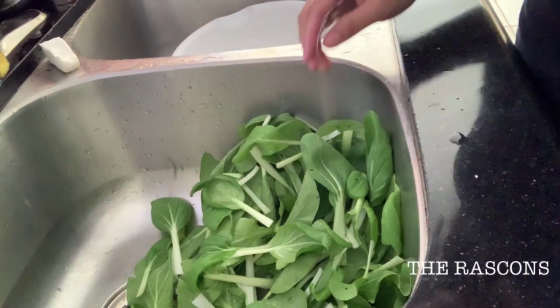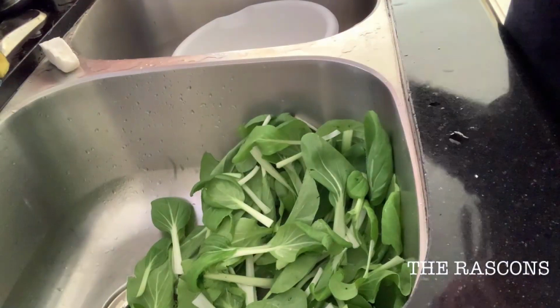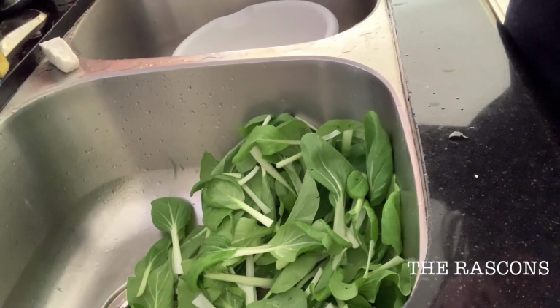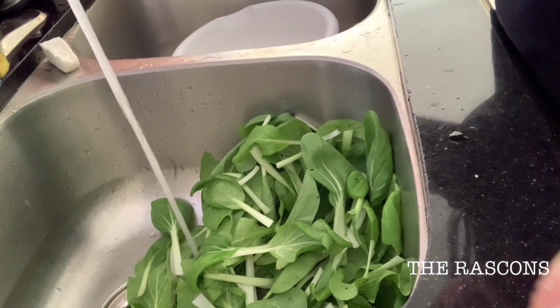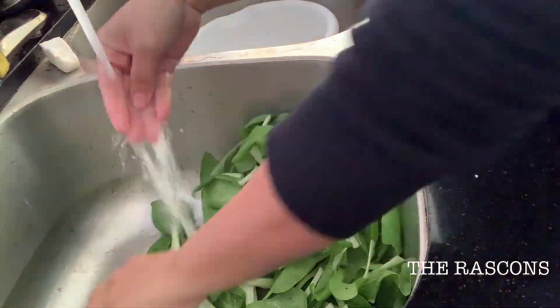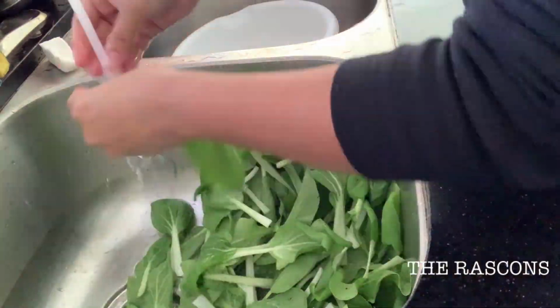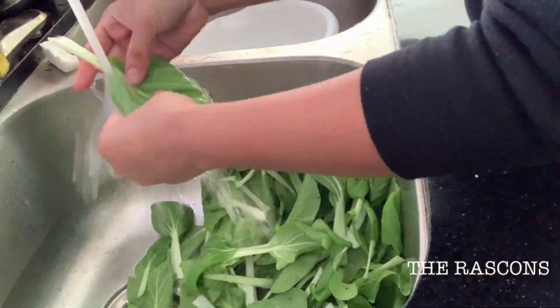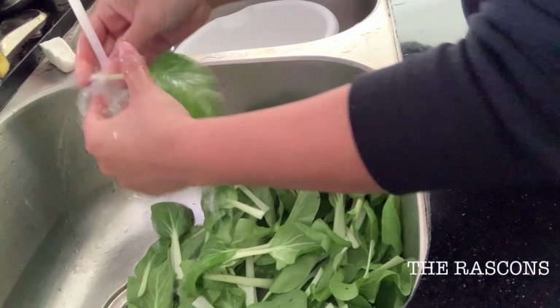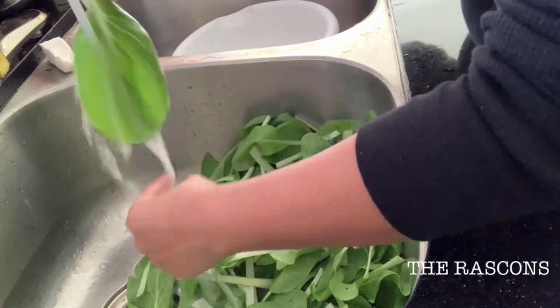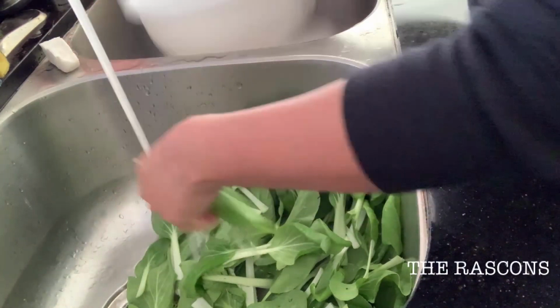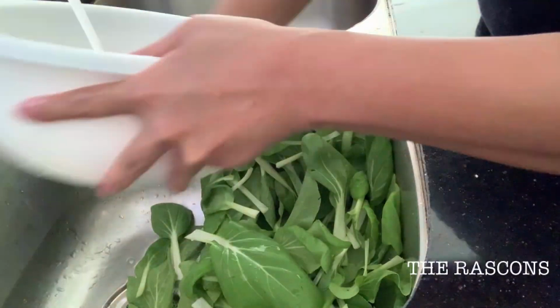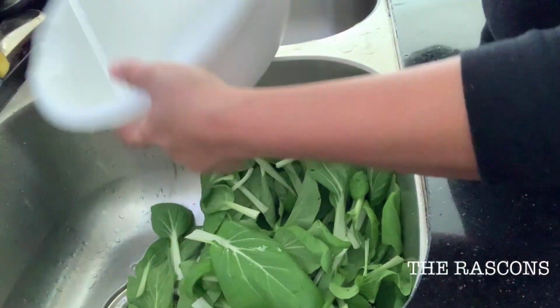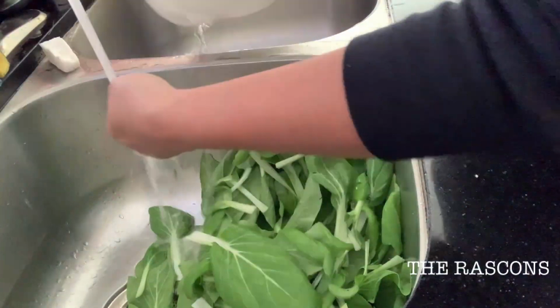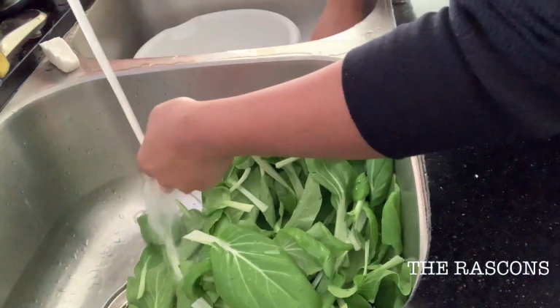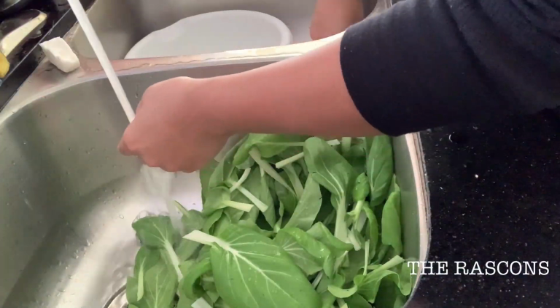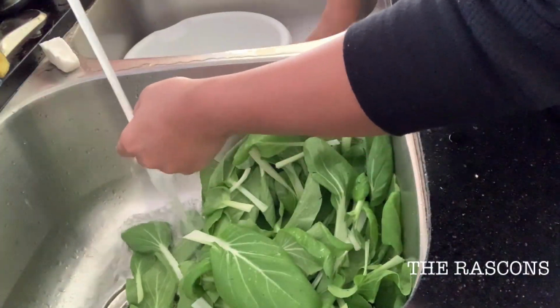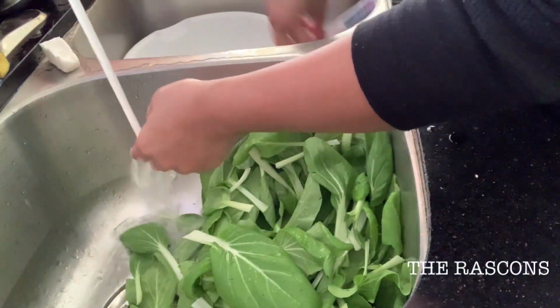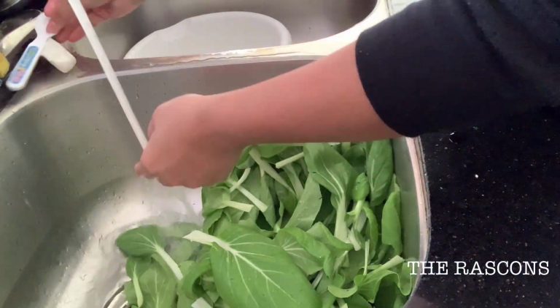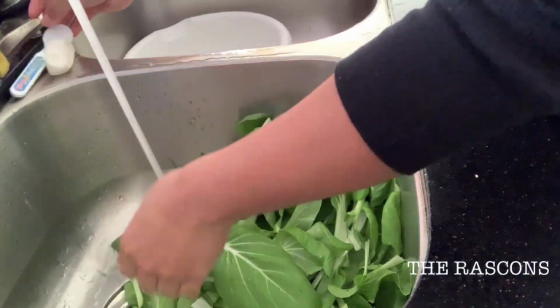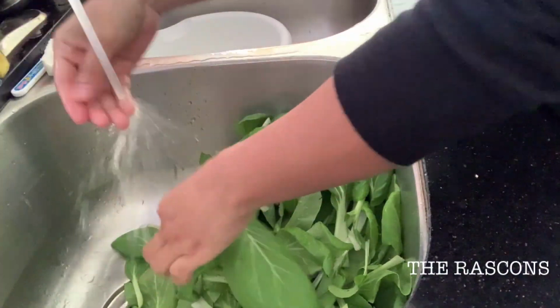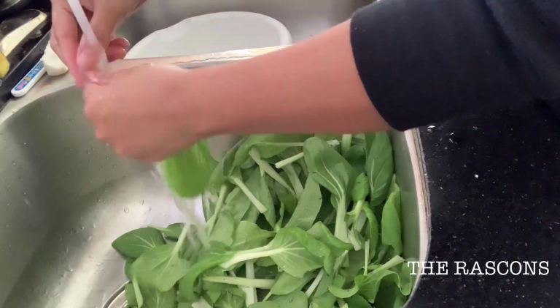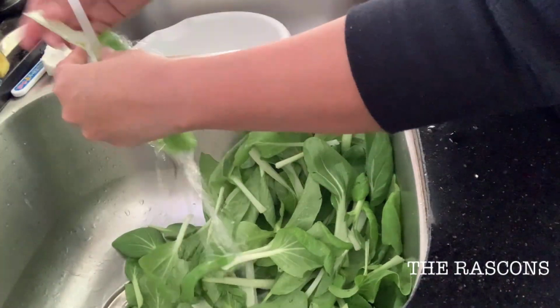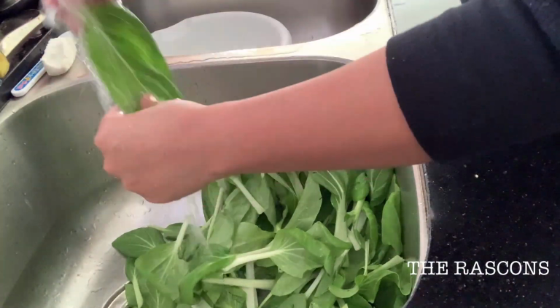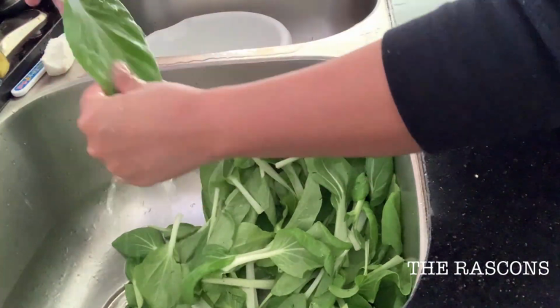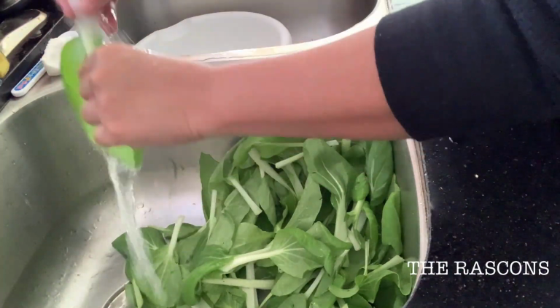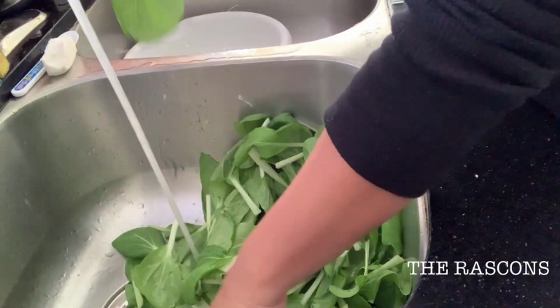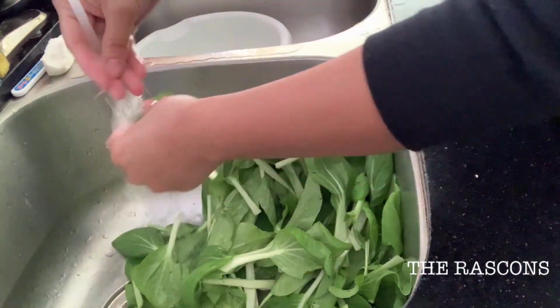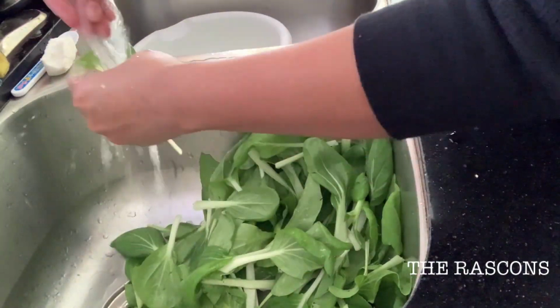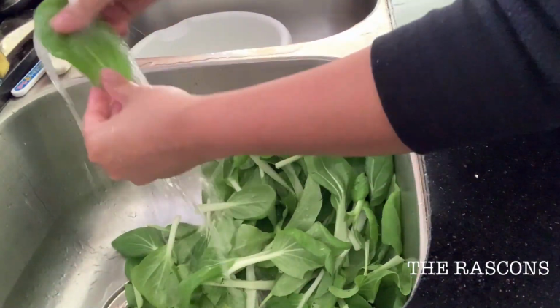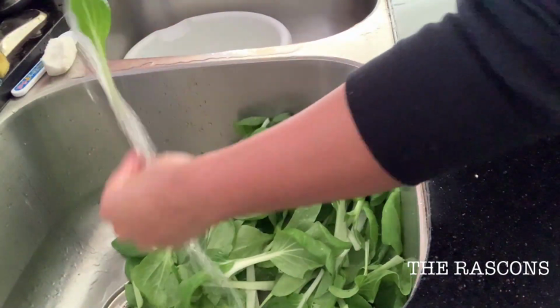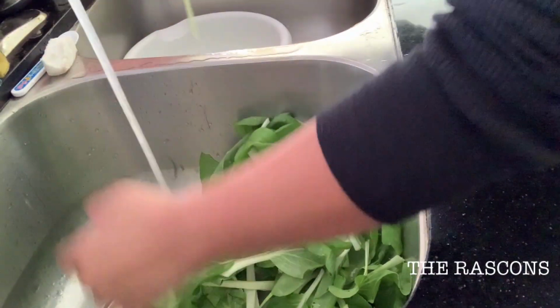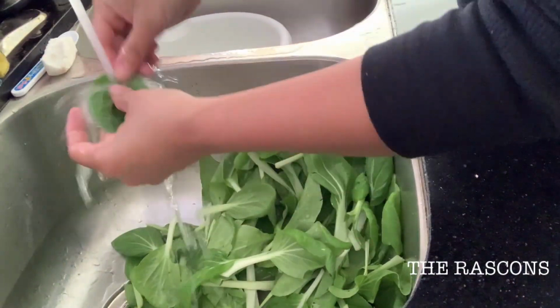Guys, this bok choy is from my garden and this is my first harvest this year, 2021.